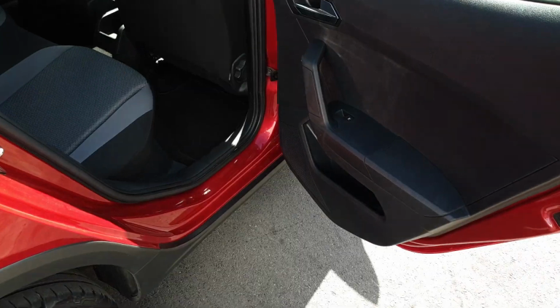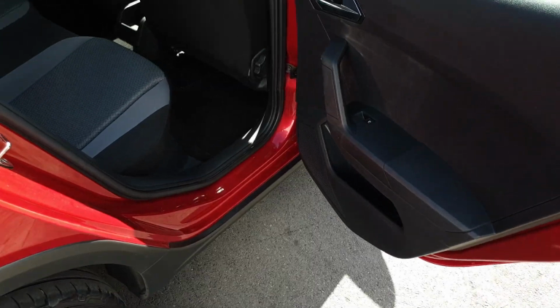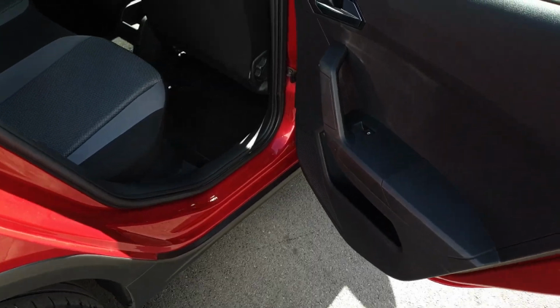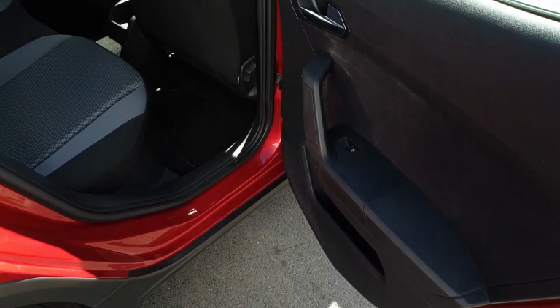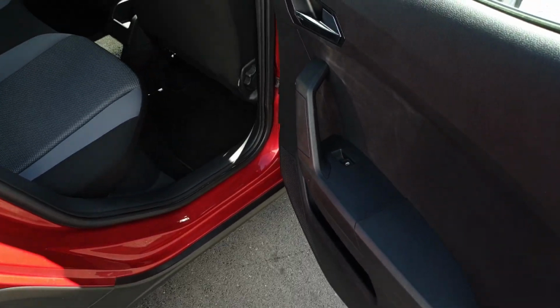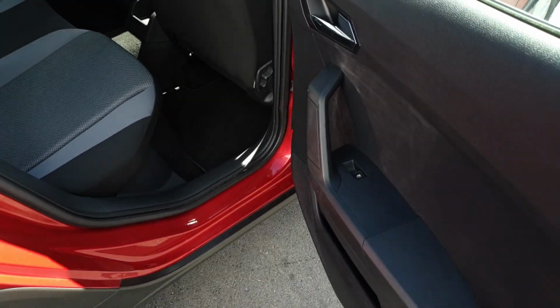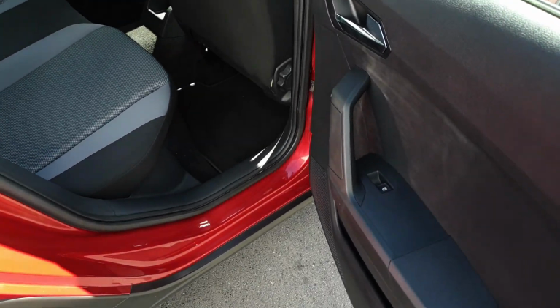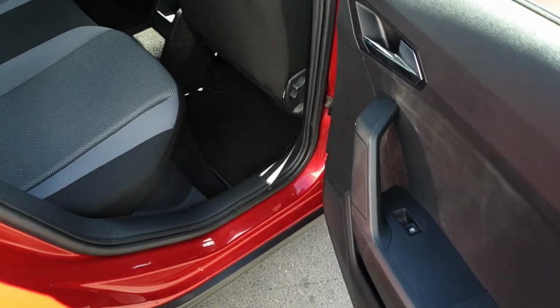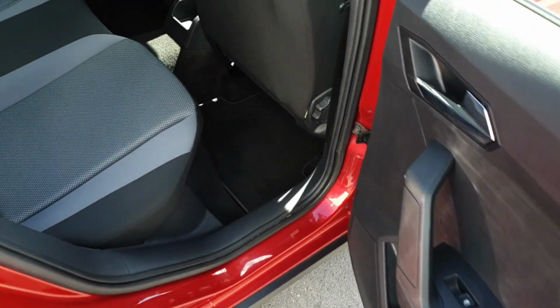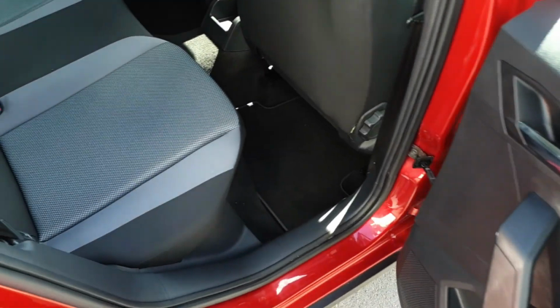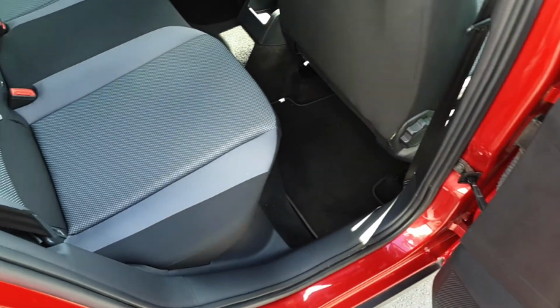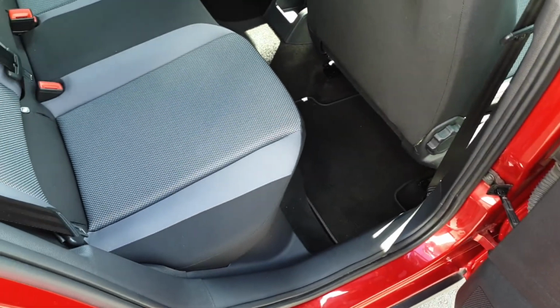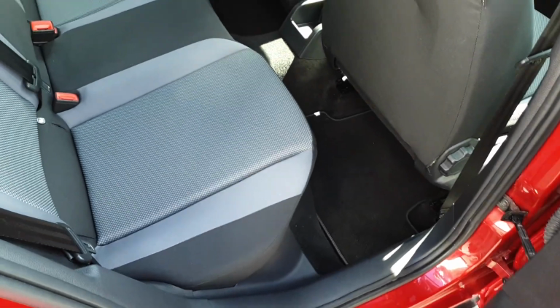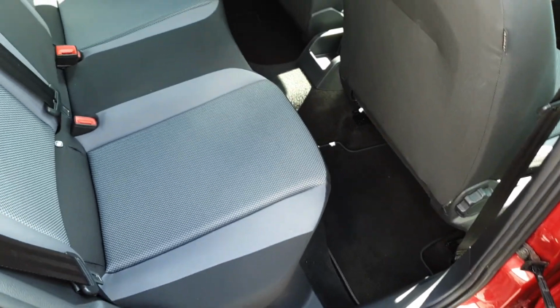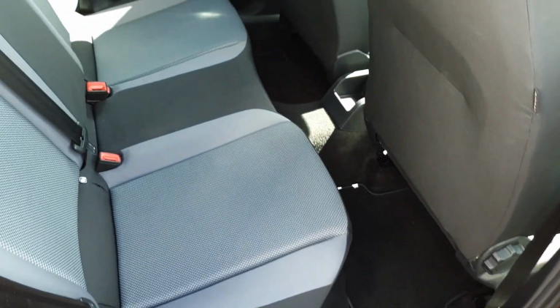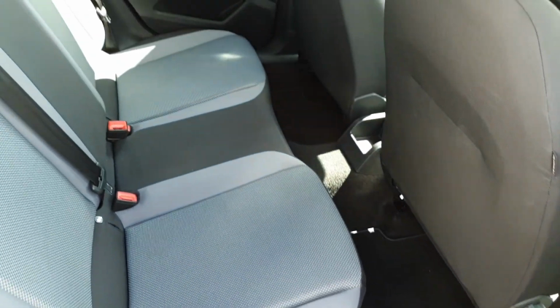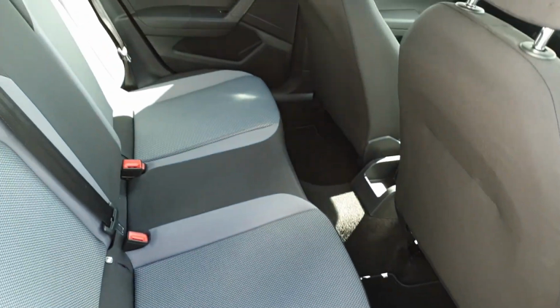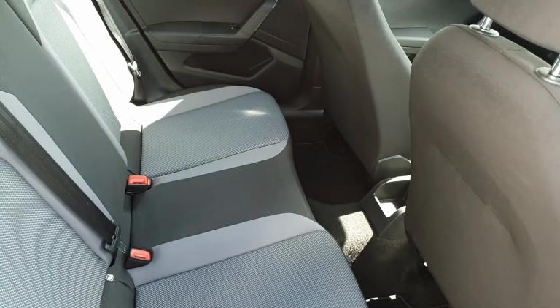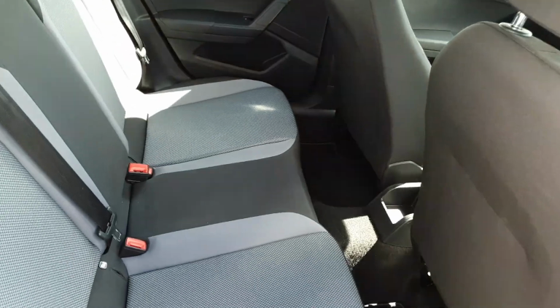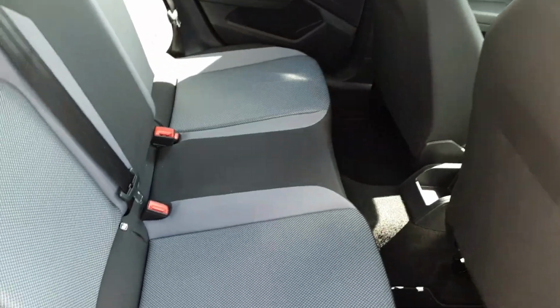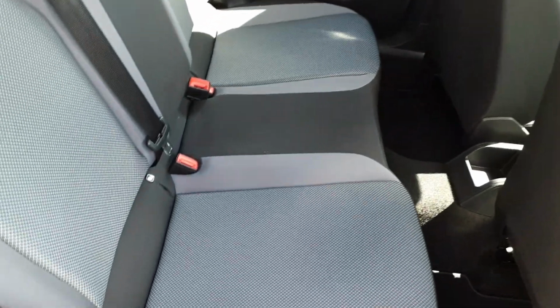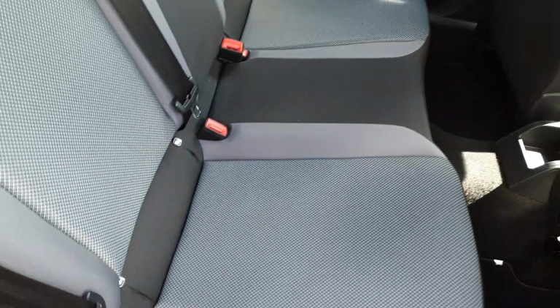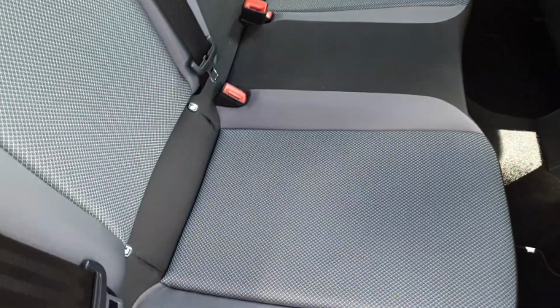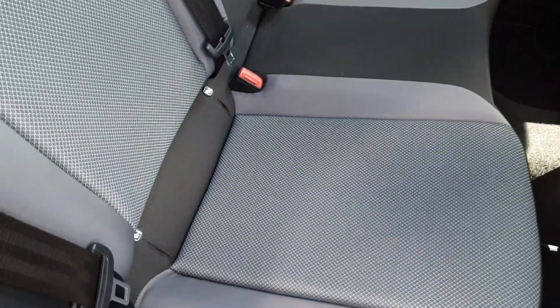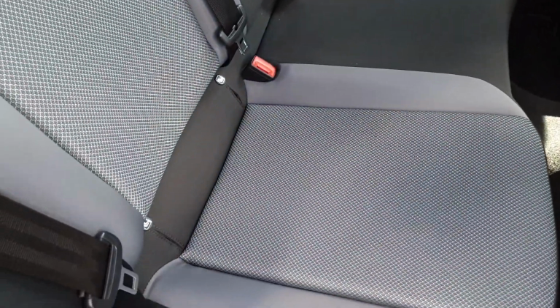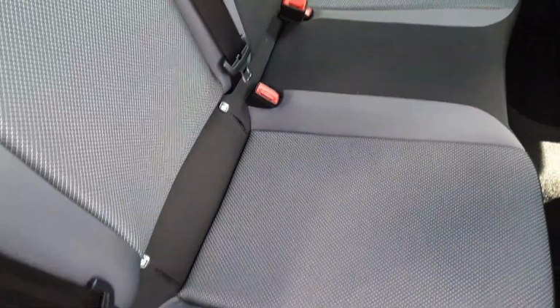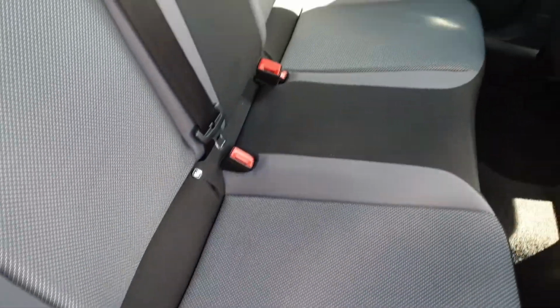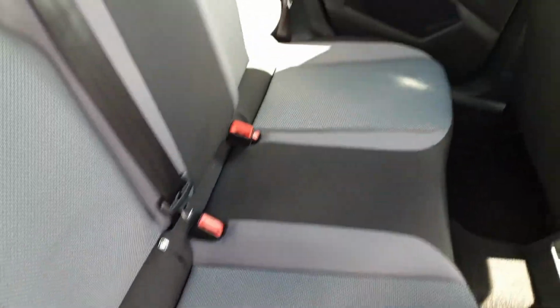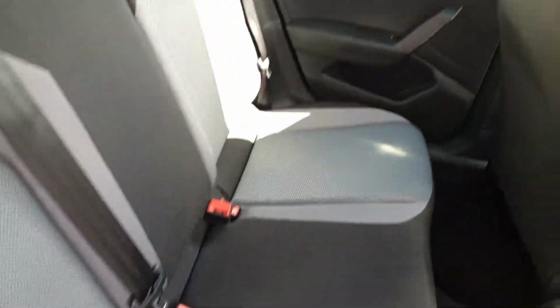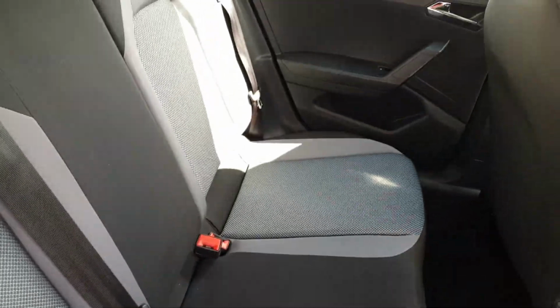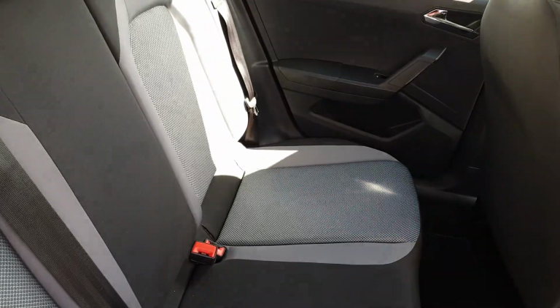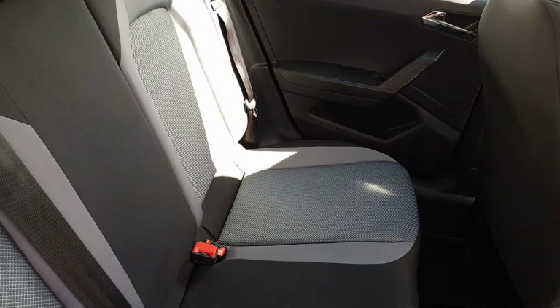In the back we have electric windows, plenty of space for three passengers across the rear bench, and two isofix points on either side for child seats.